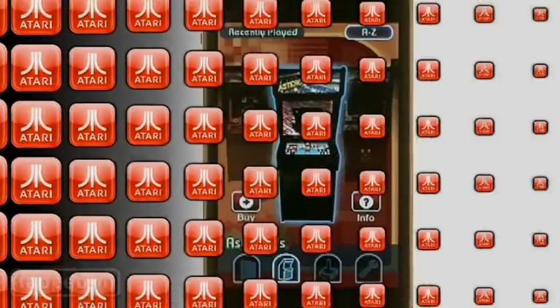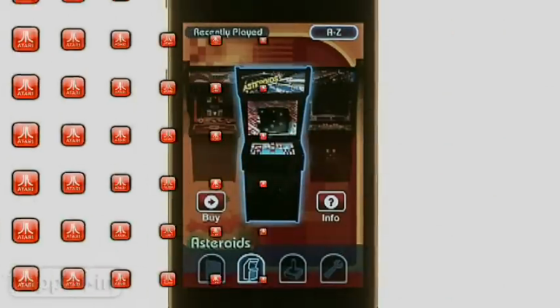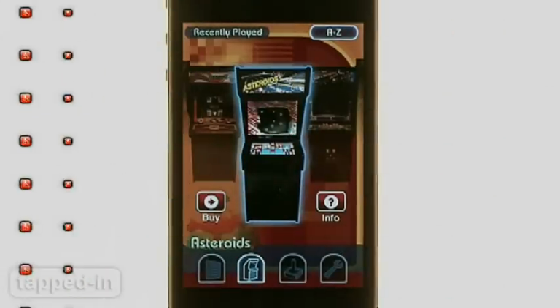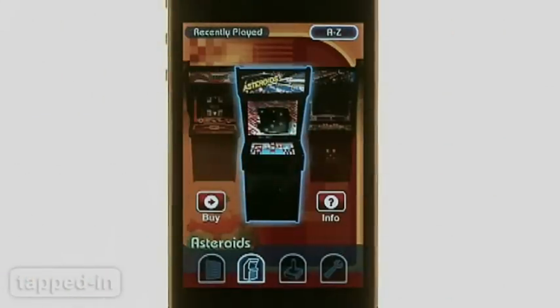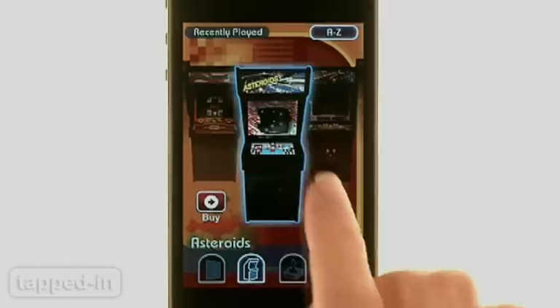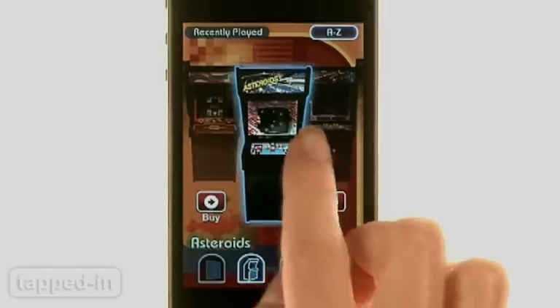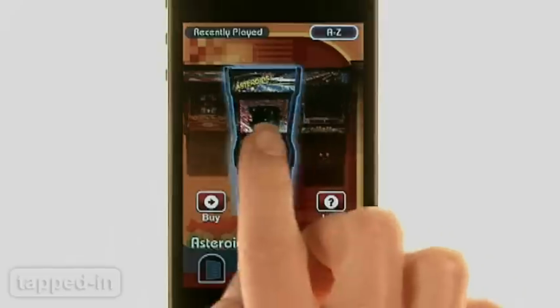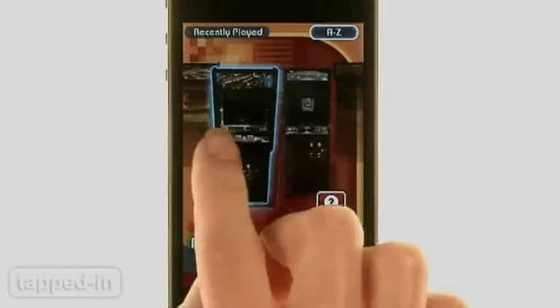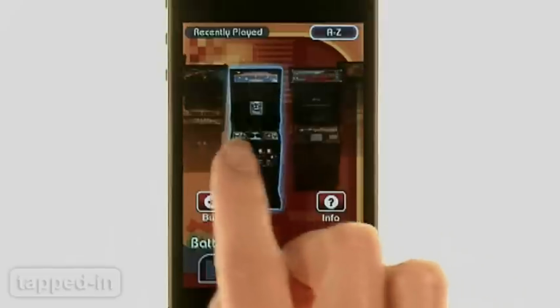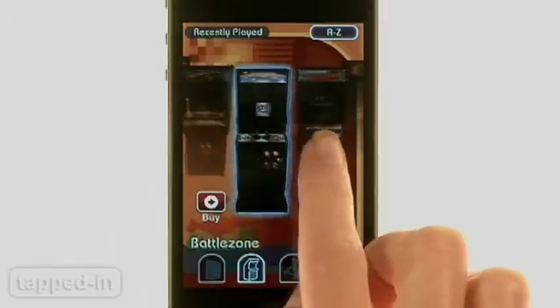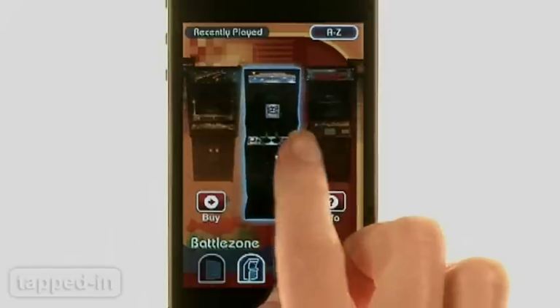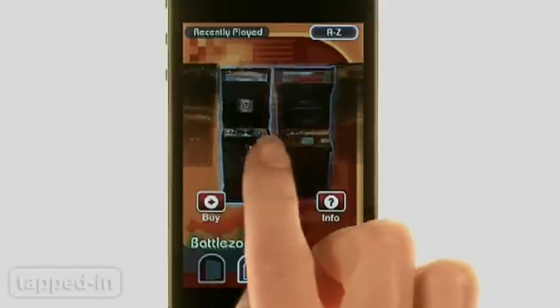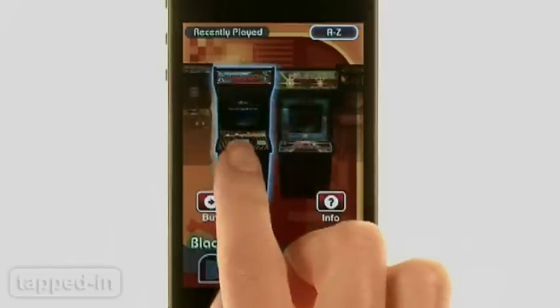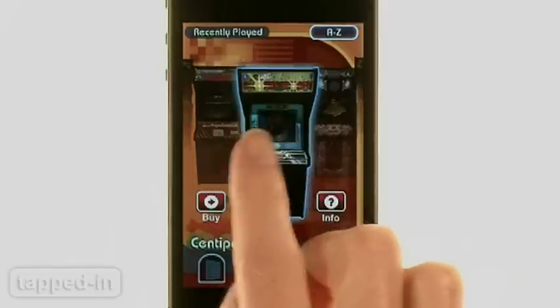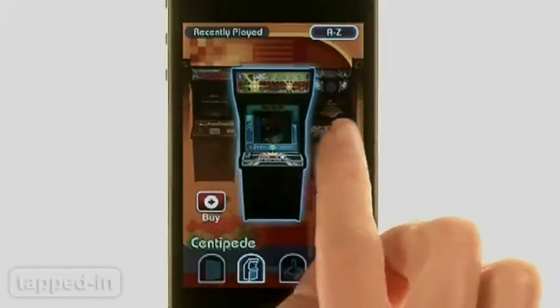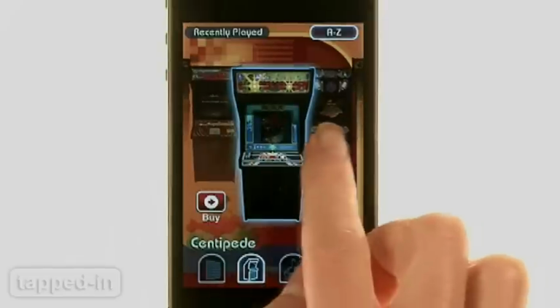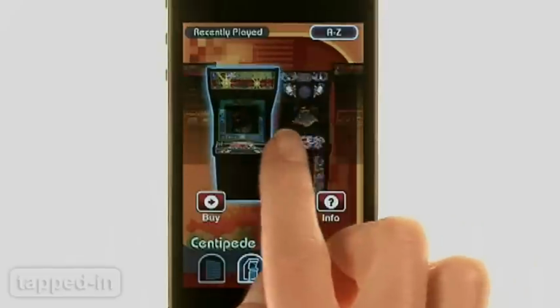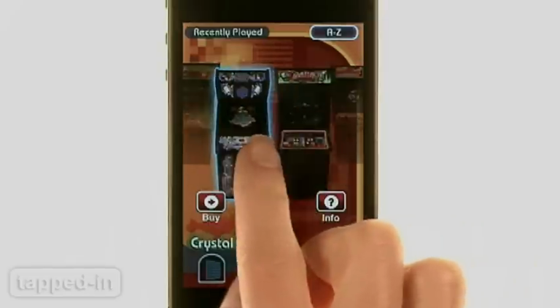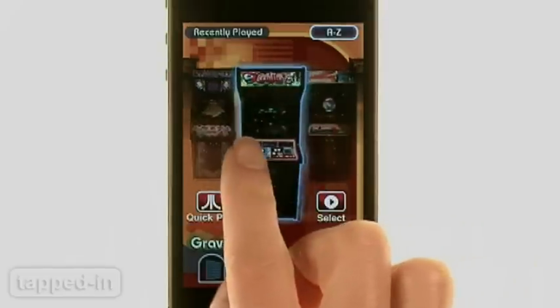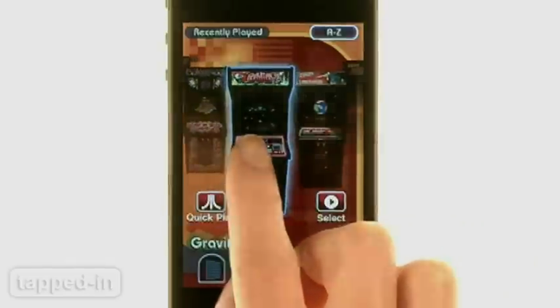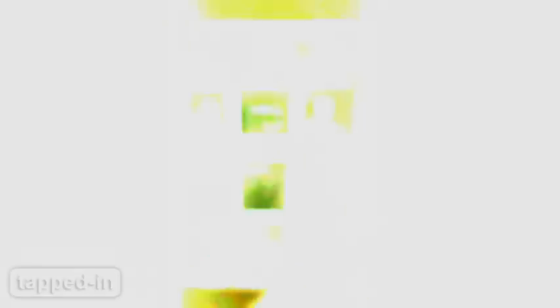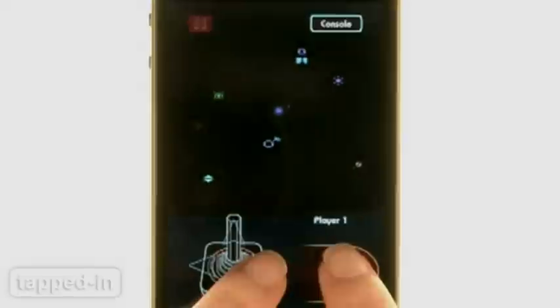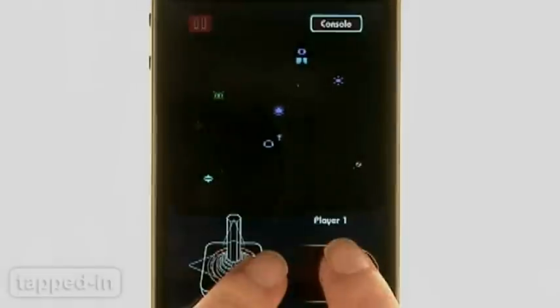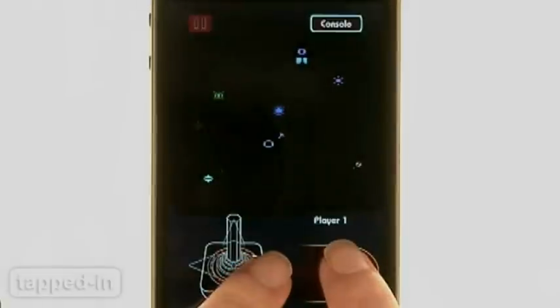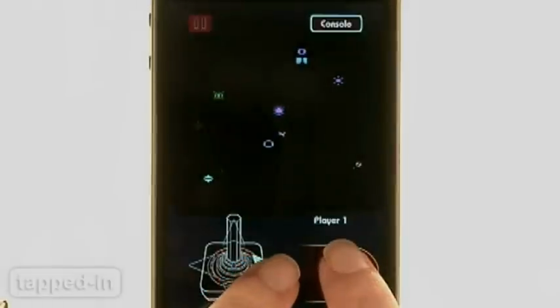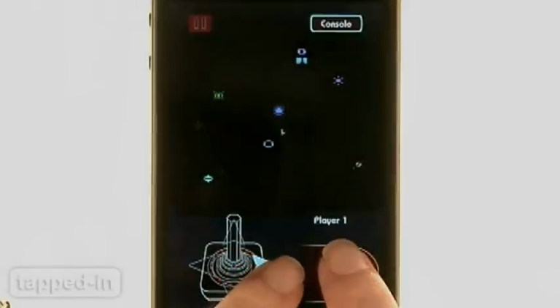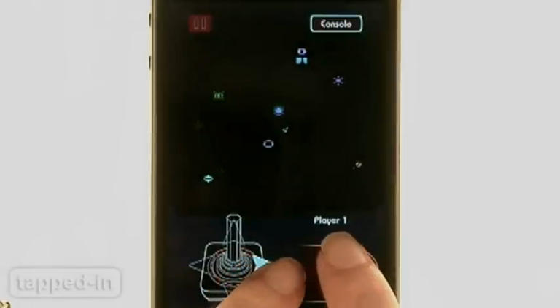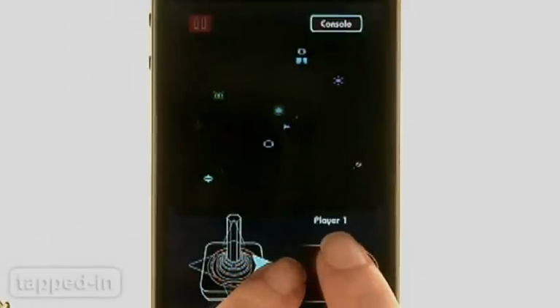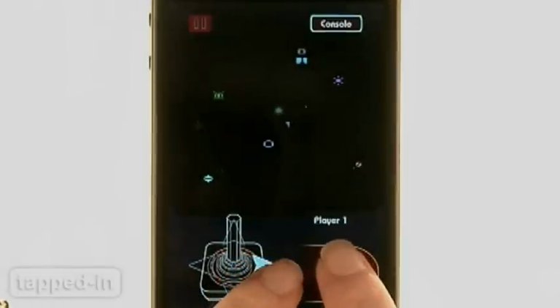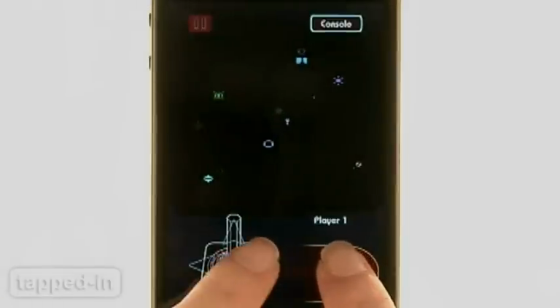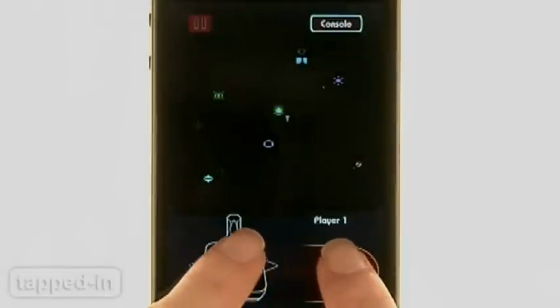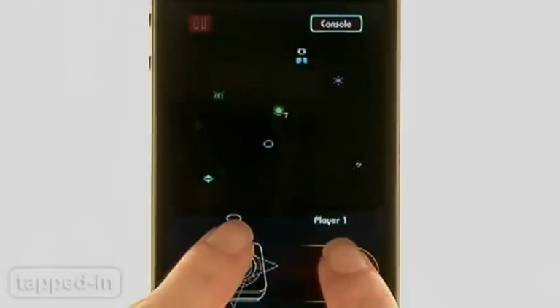The interface is great and allows you to scroll through arcade consoles of your choice. Gameplay, however, is another story.